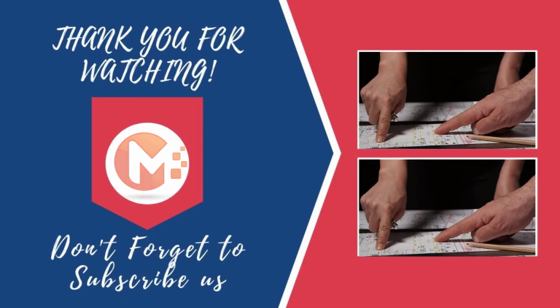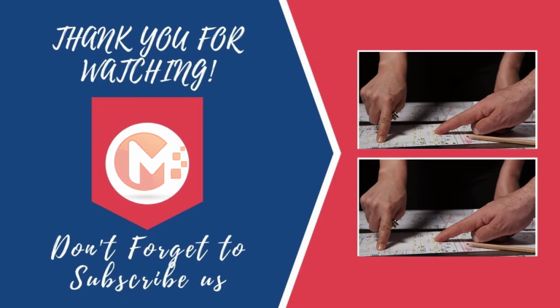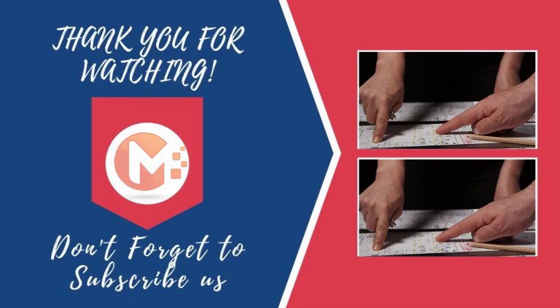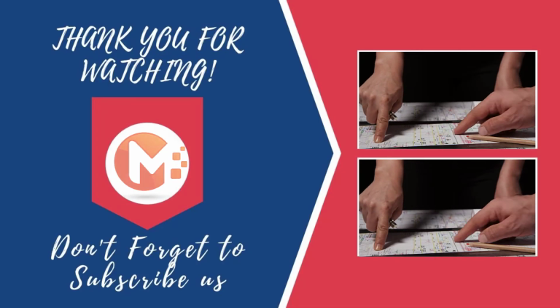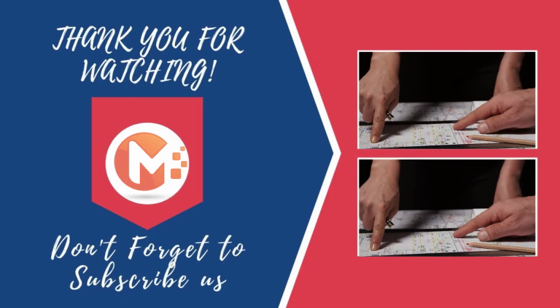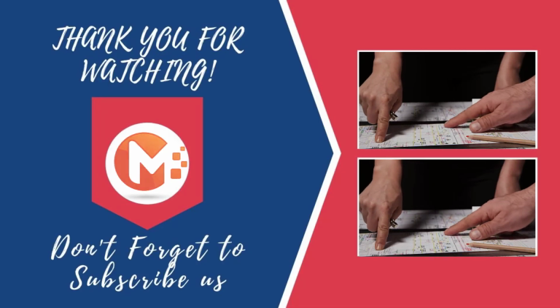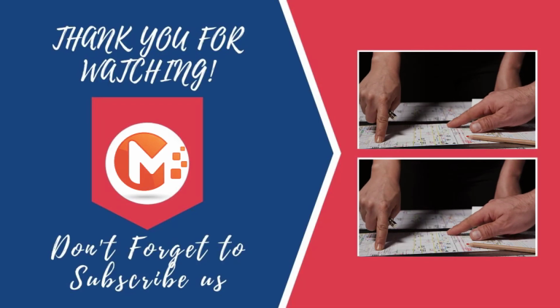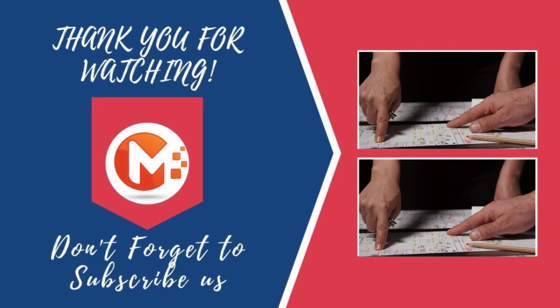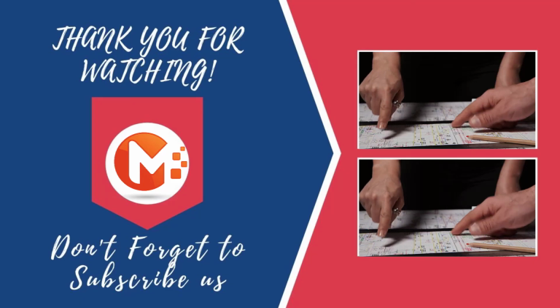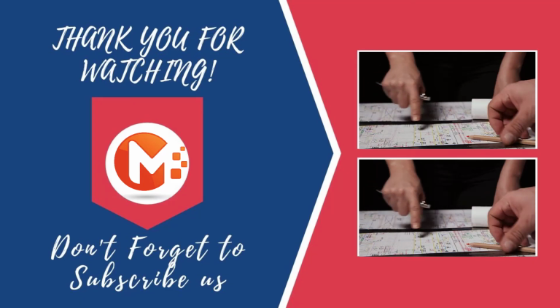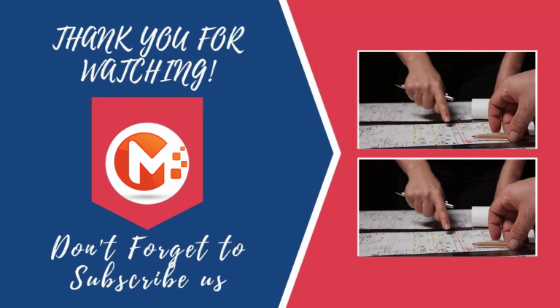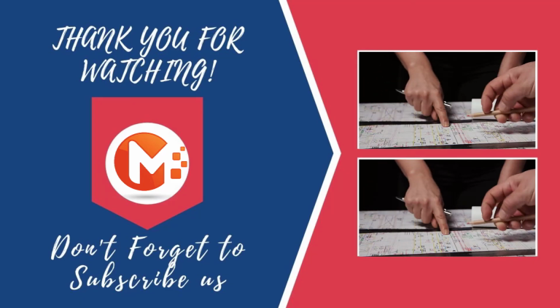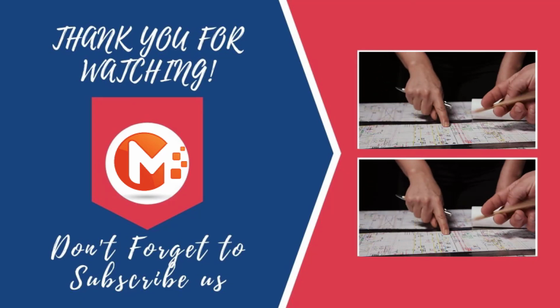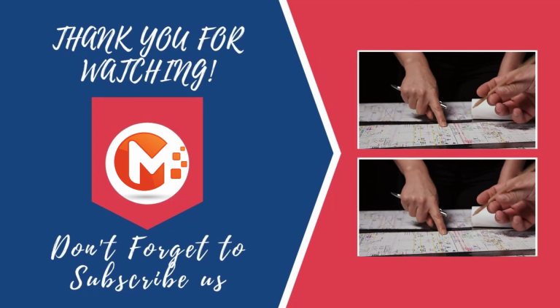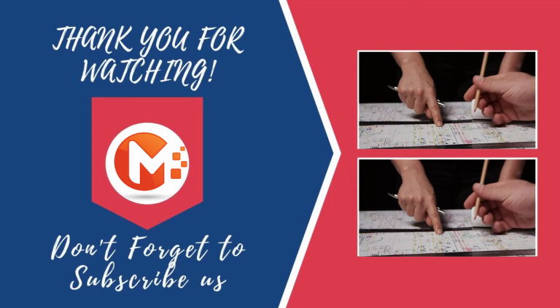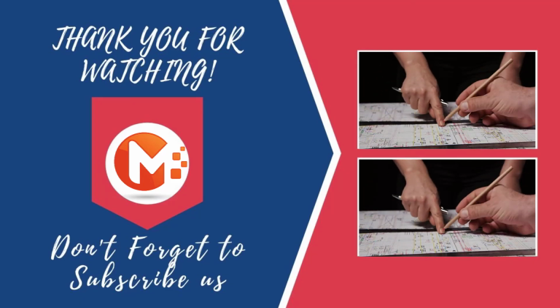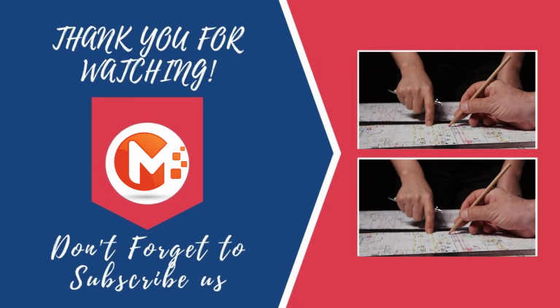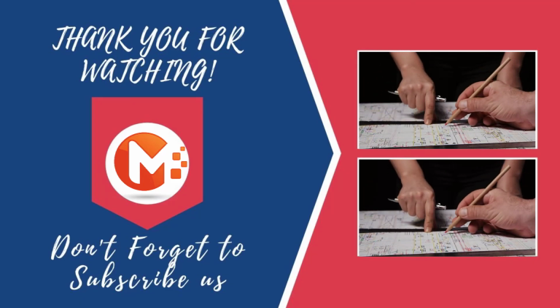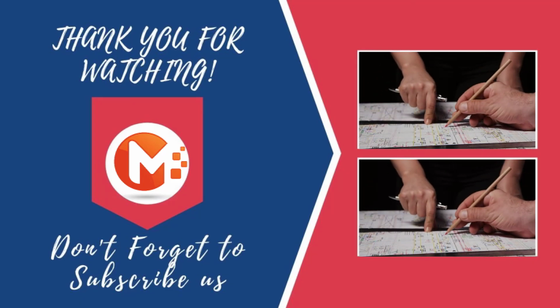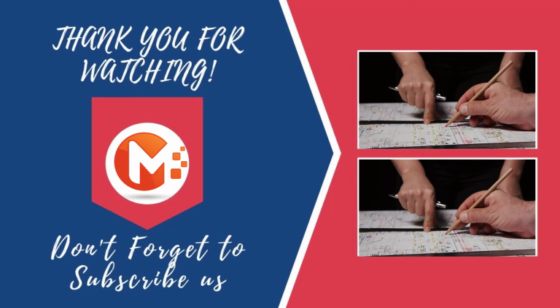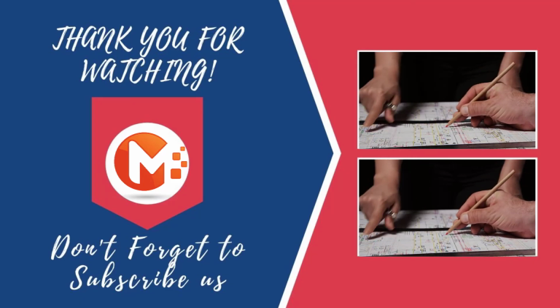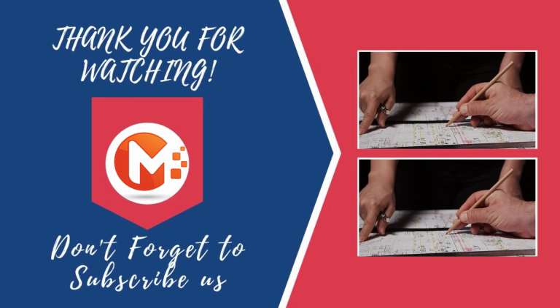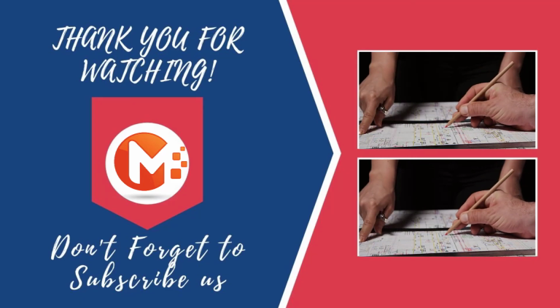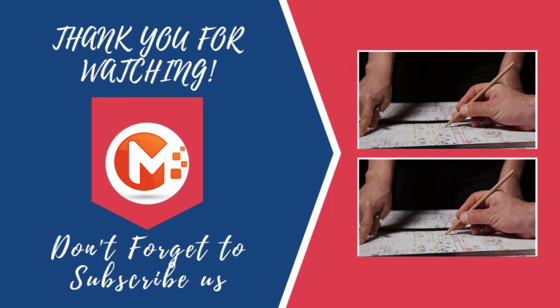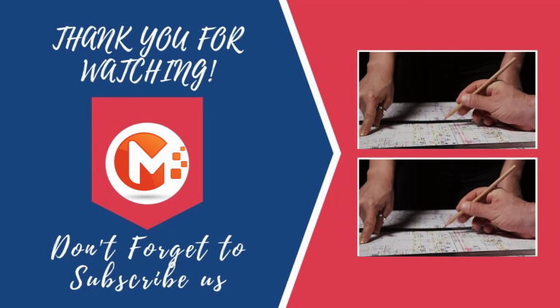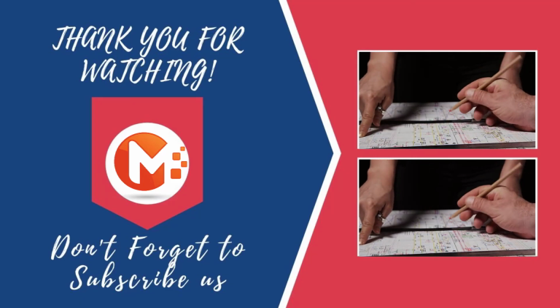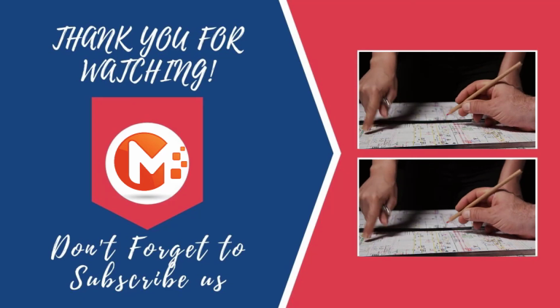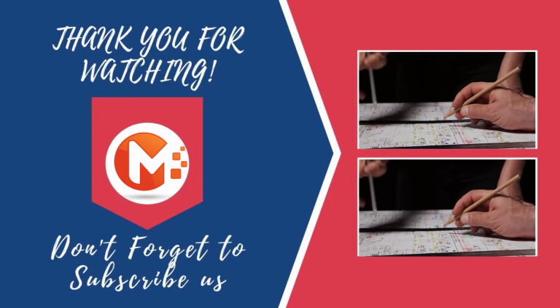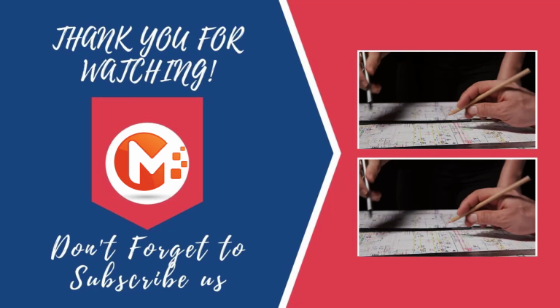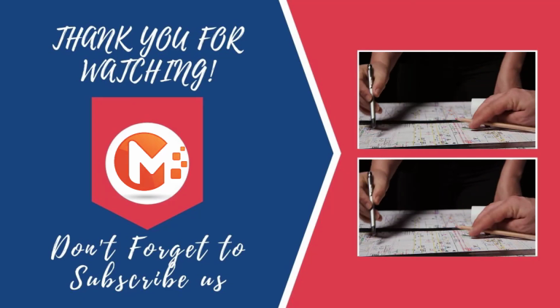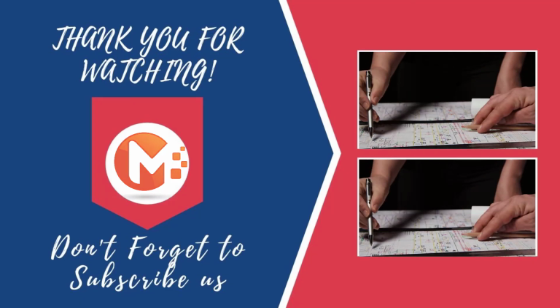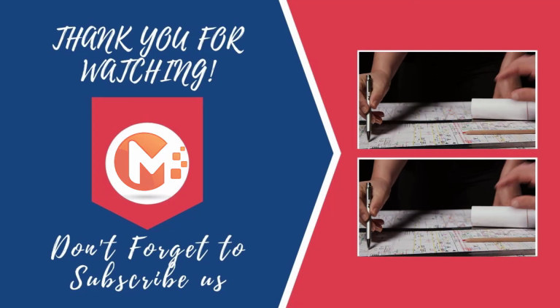That's all for today guys. Thanks for watching. Don't forget to like, share and subscribe.